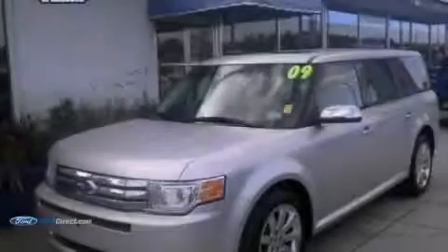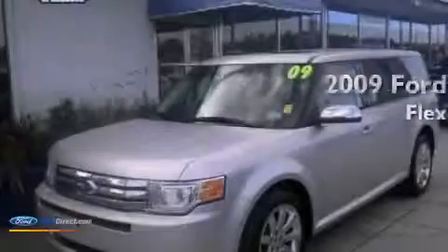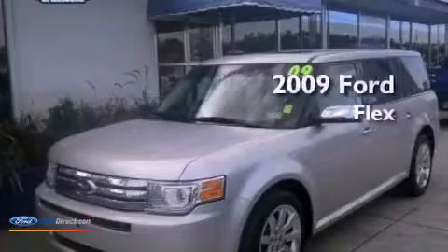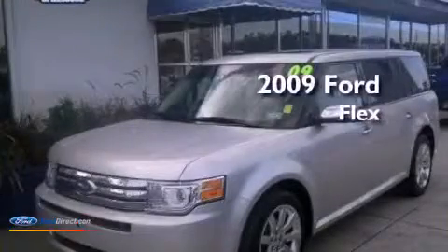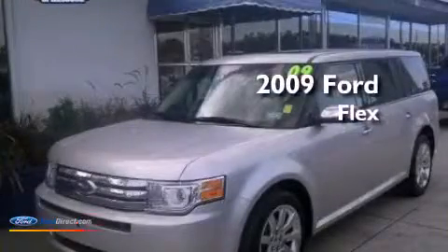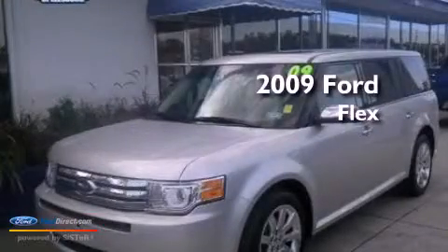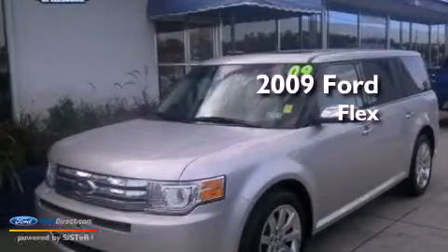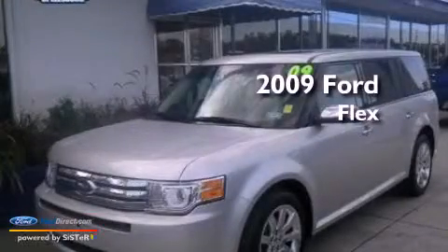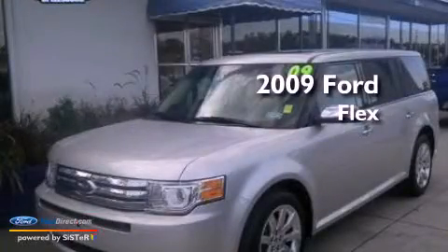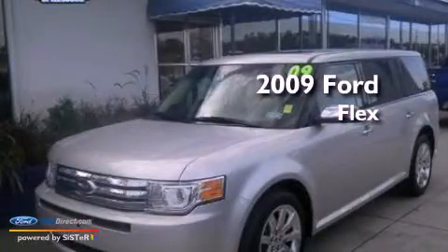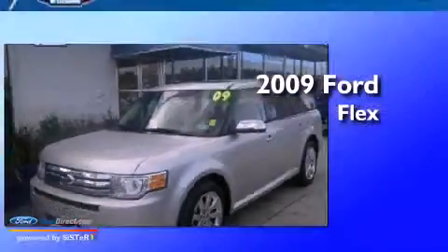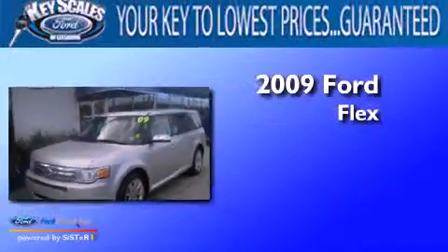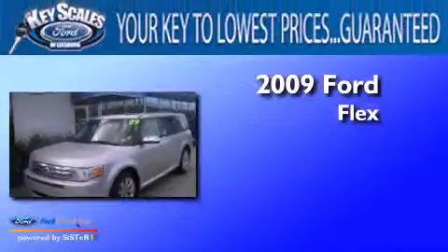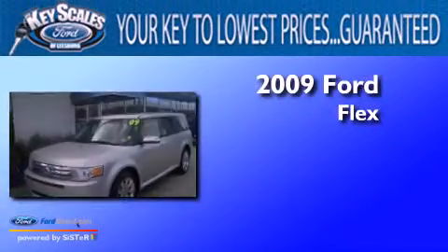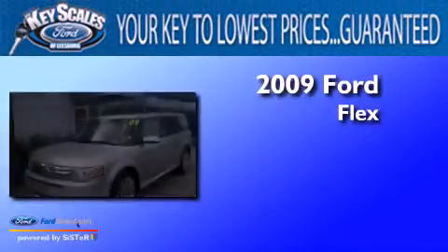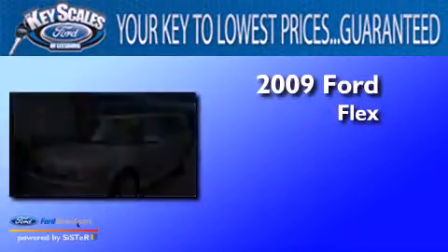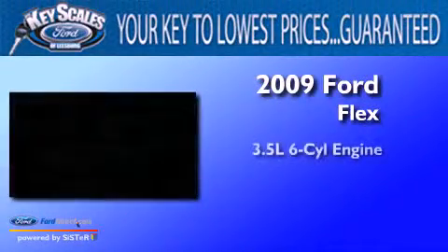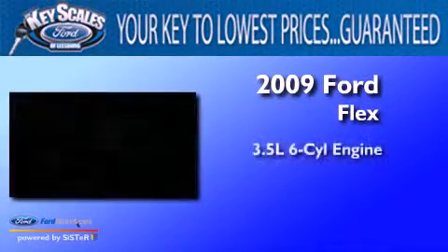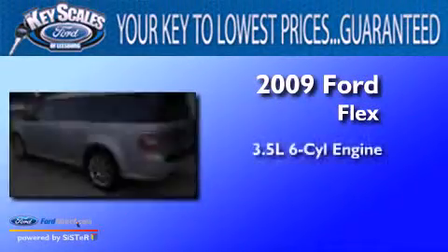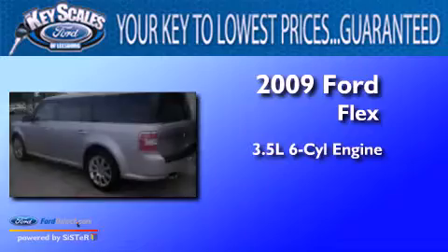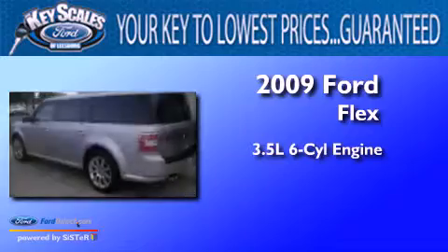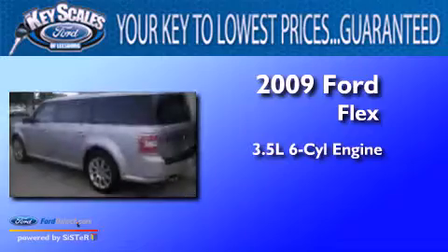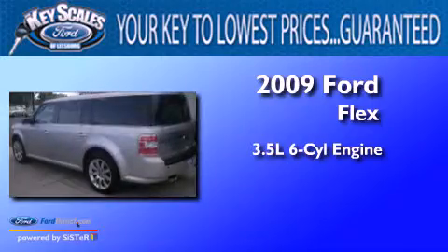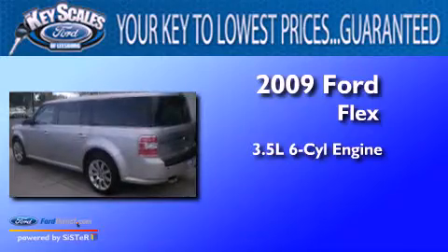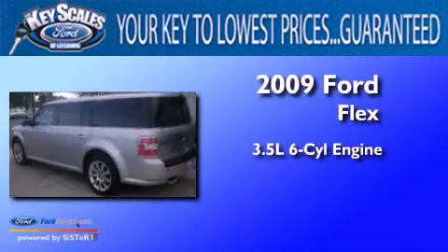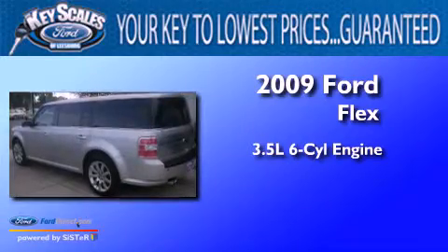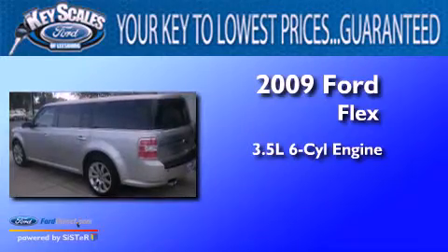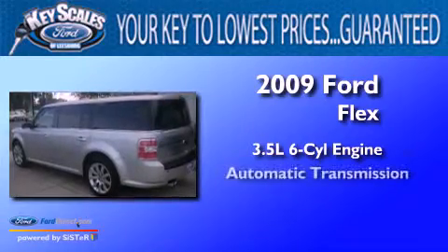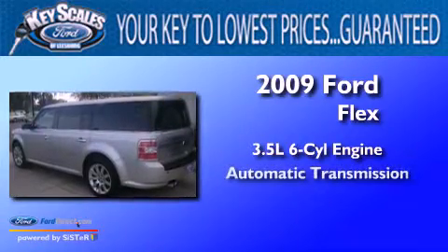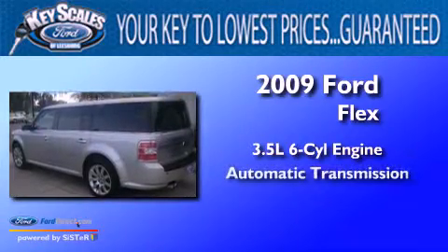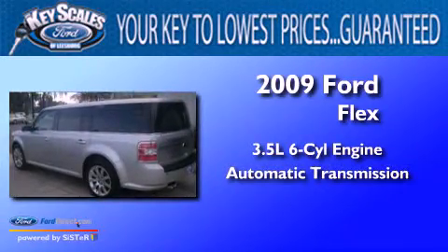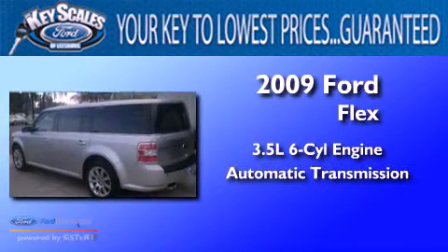This is a 2009 Ford Flex. It has a 3.5-liter six-cylinder engine and an automatic transmission.